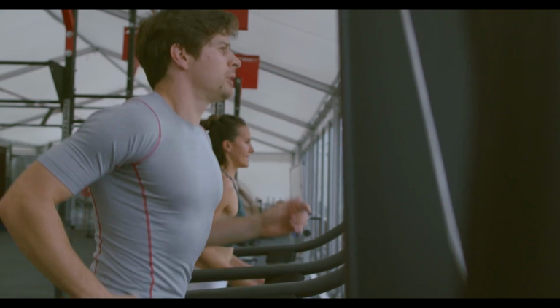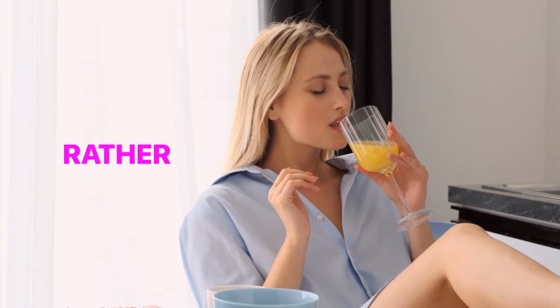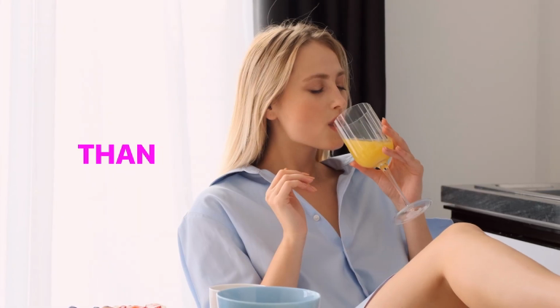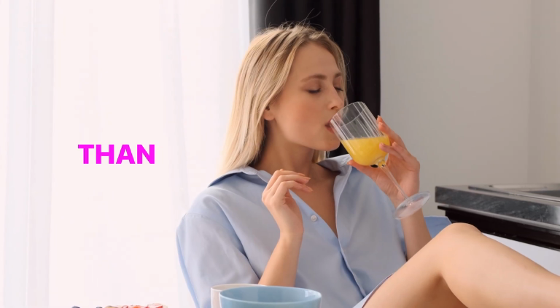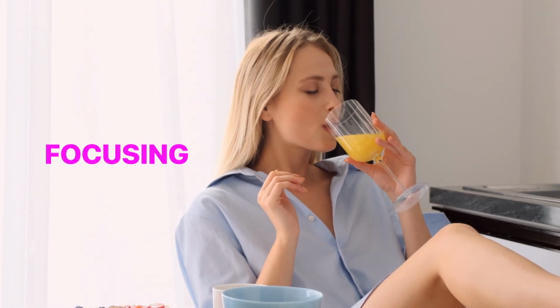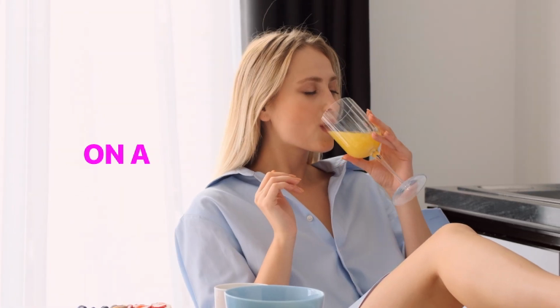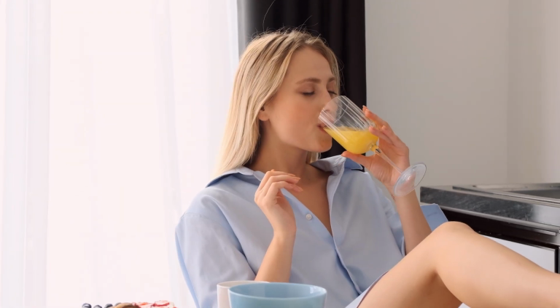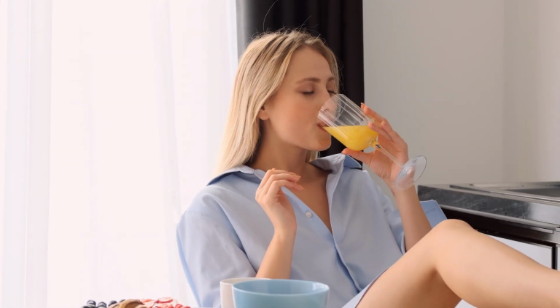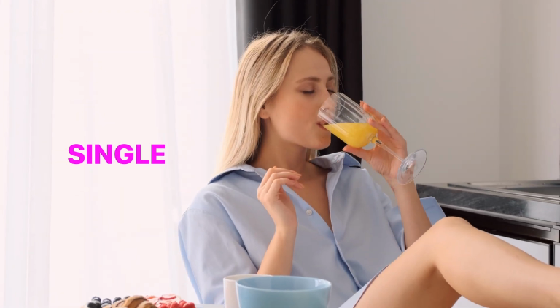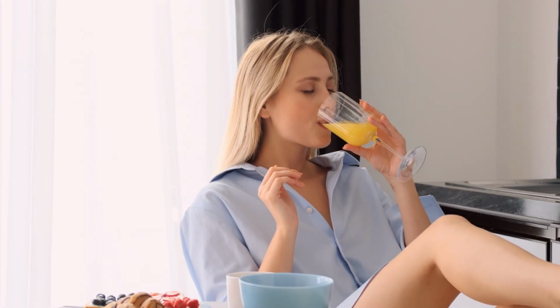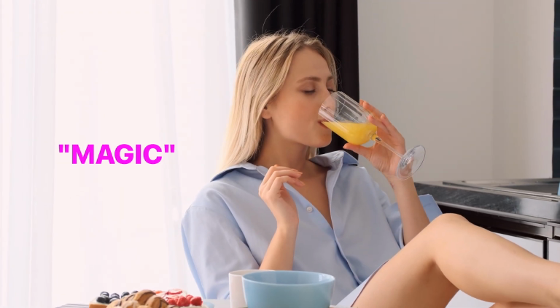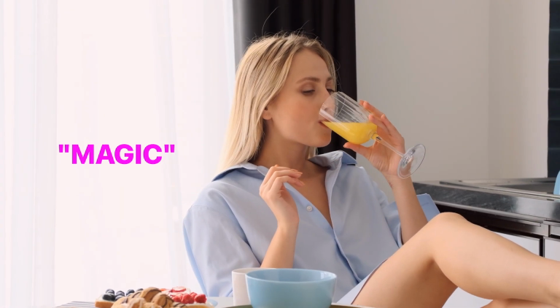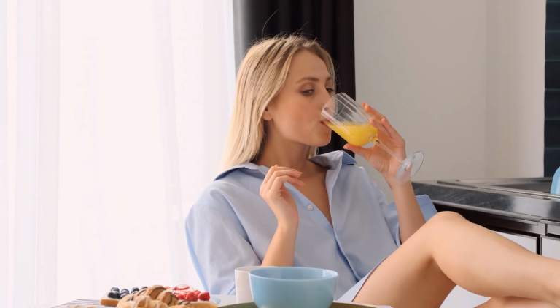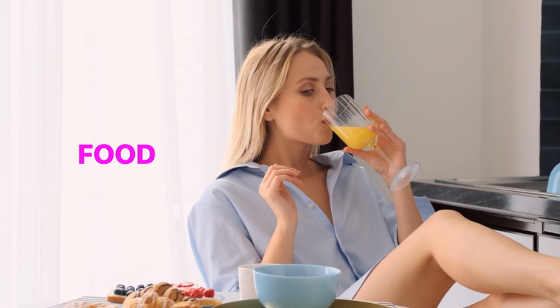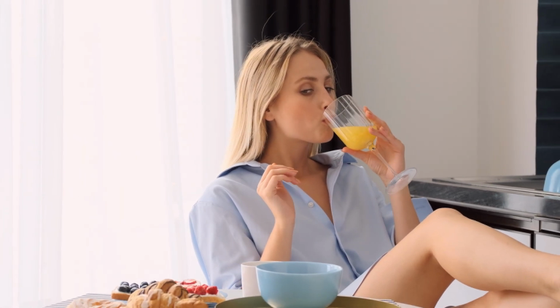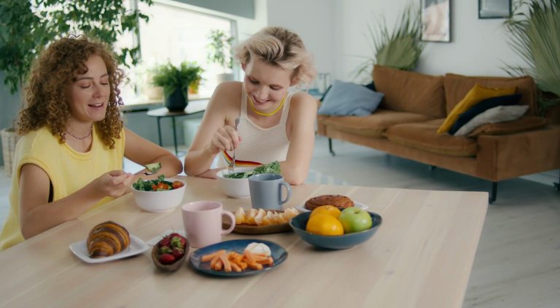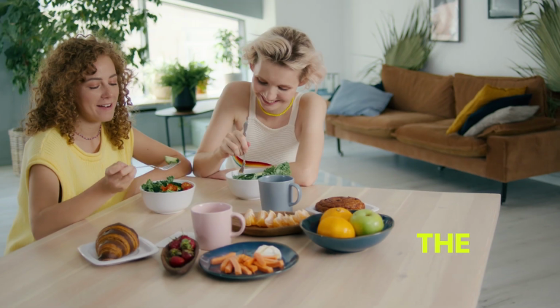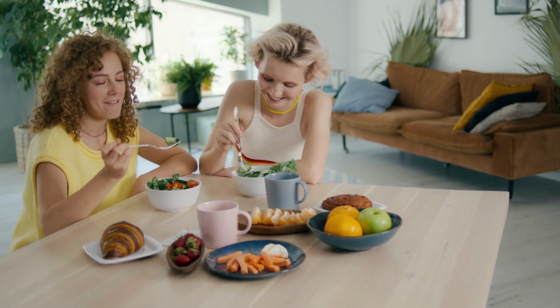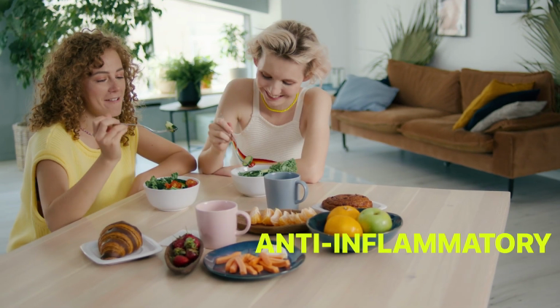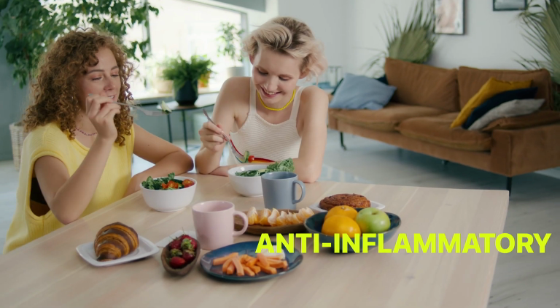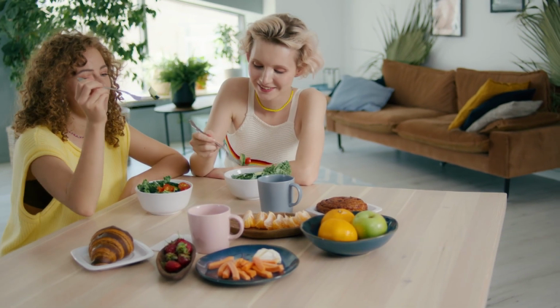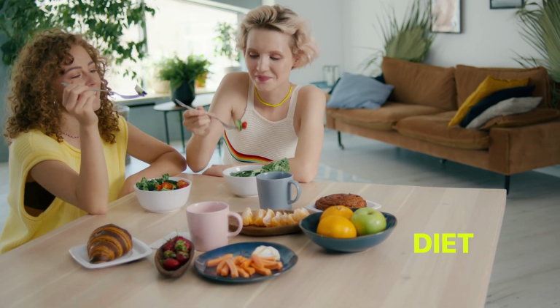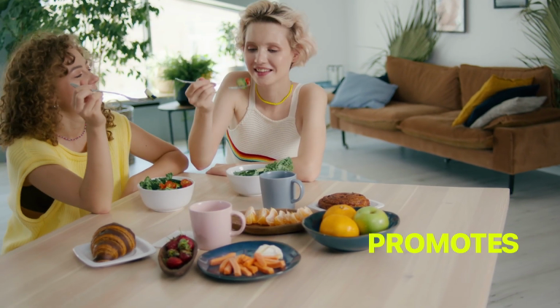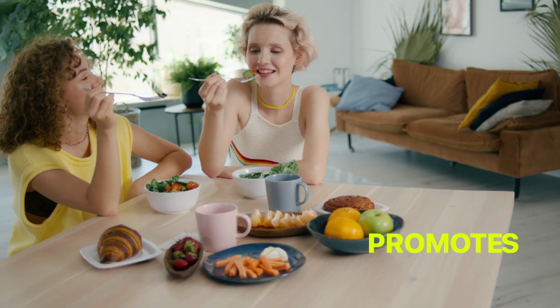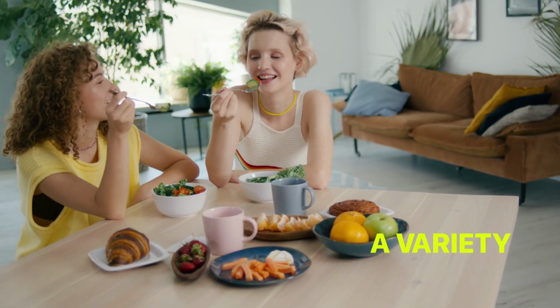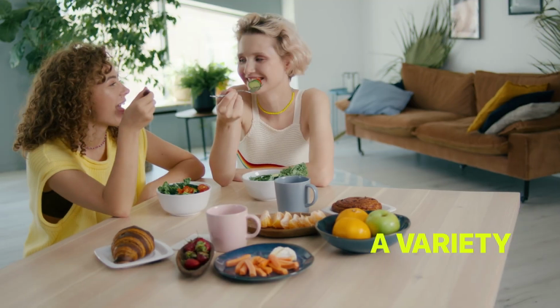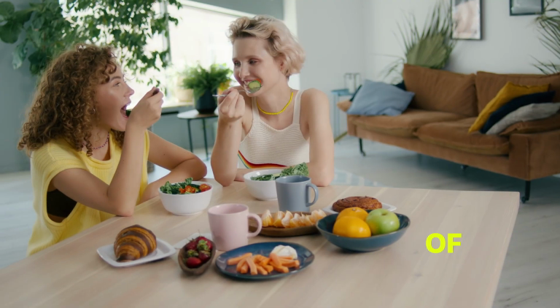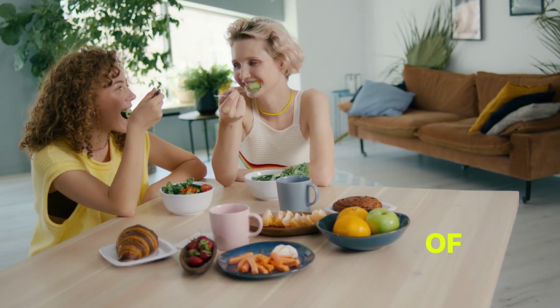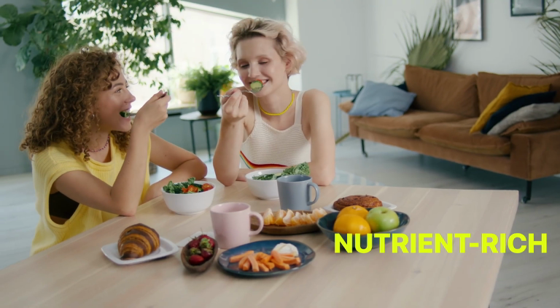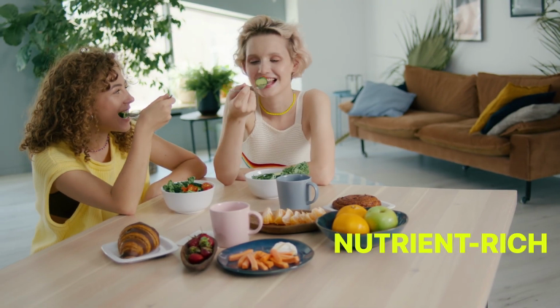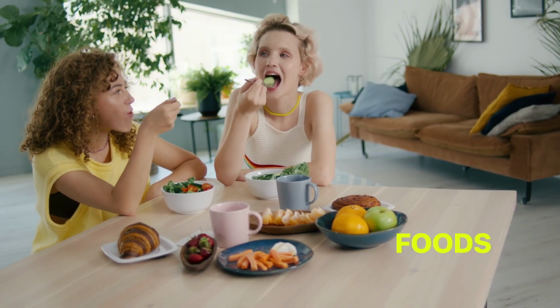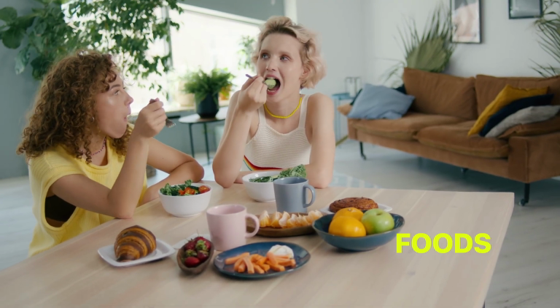Rather than focusing on a single magic food, the anti-inflammatory diet promotes a variety of nutrient-rich foods, providing your body with the best protection against chronic inflammation.